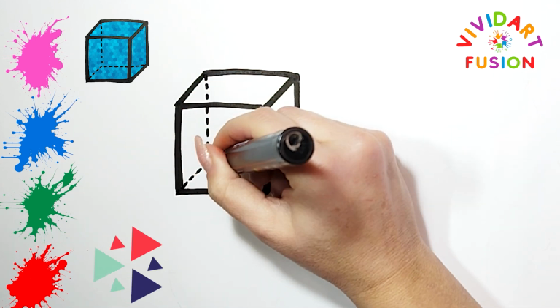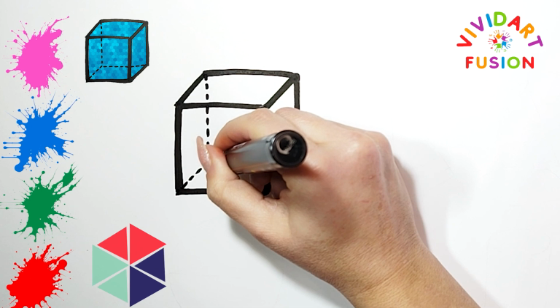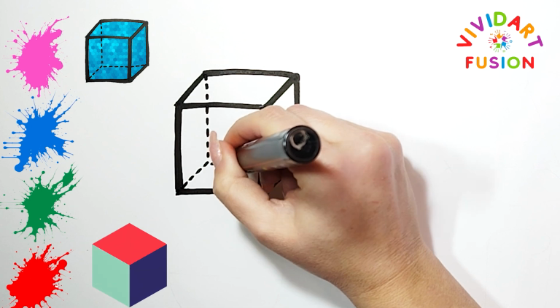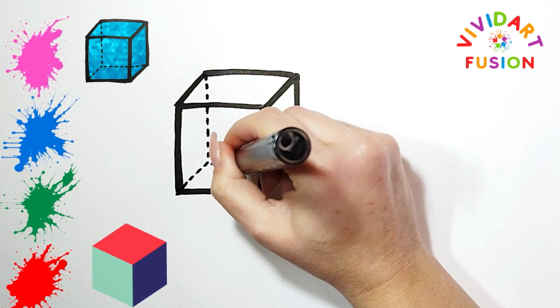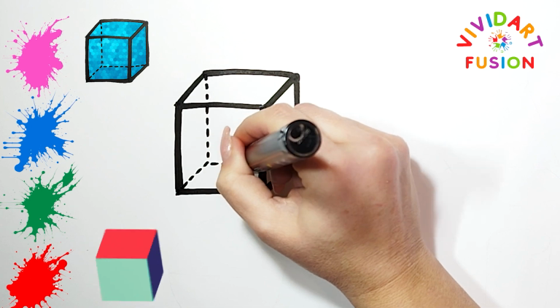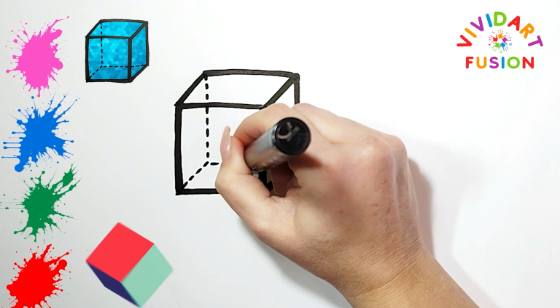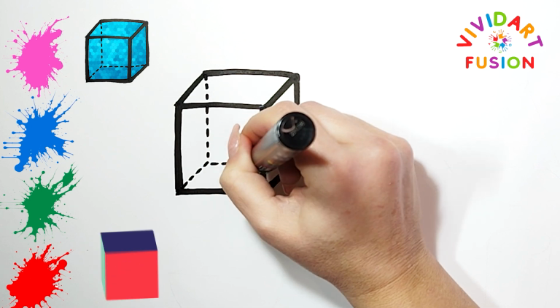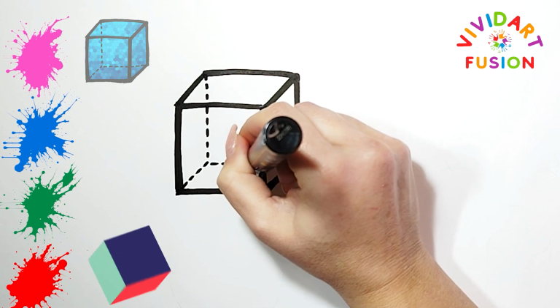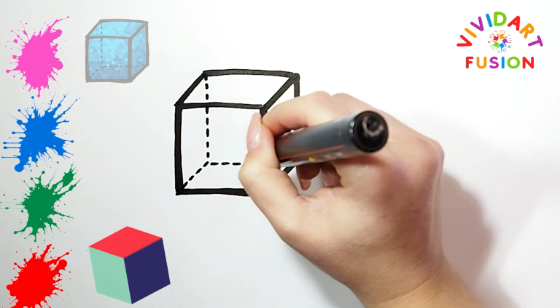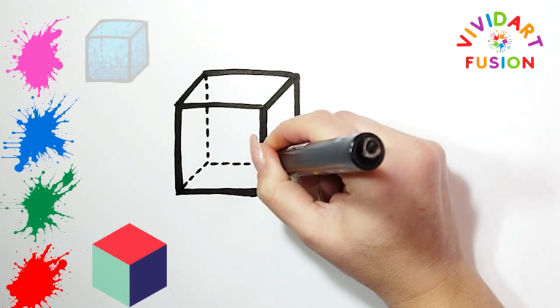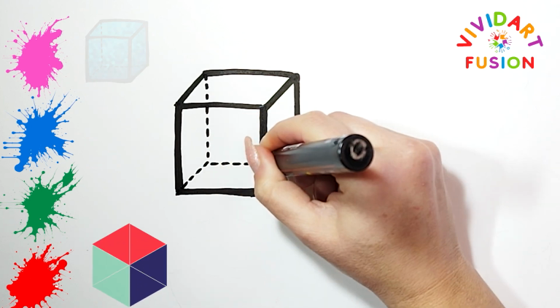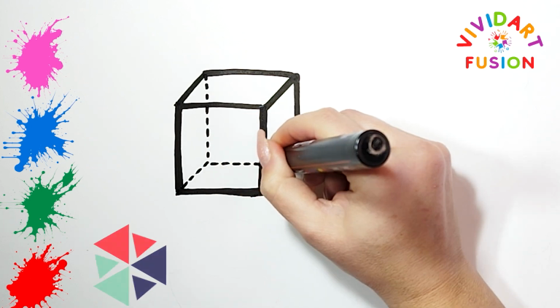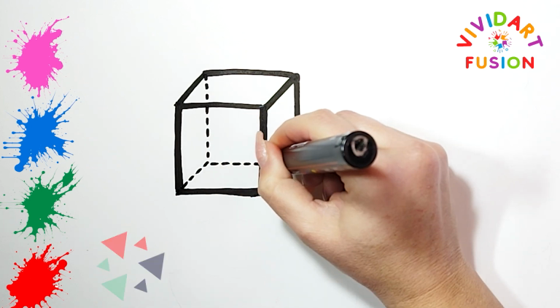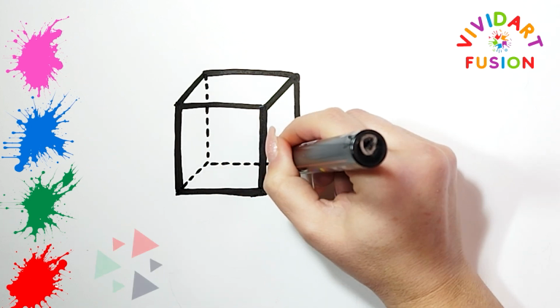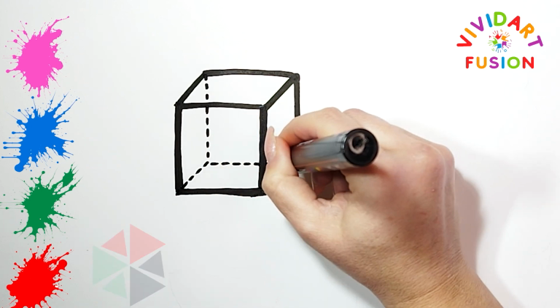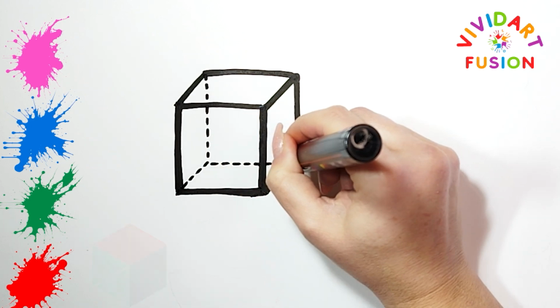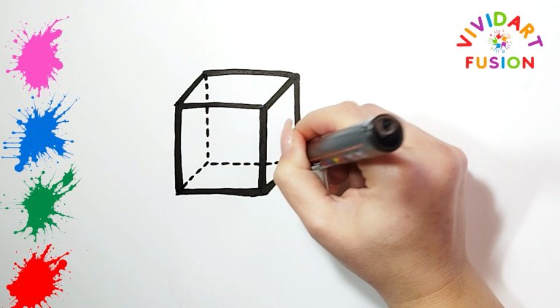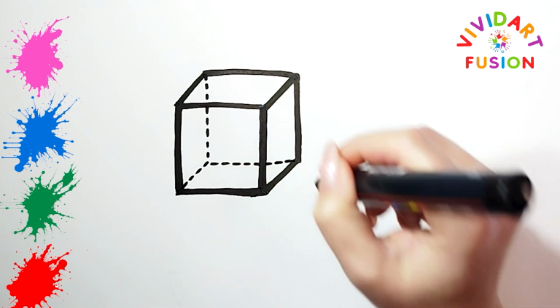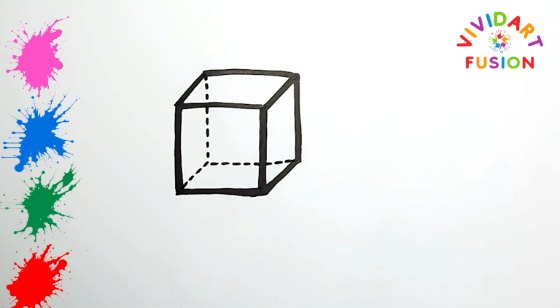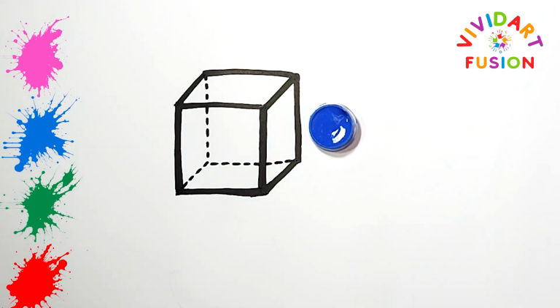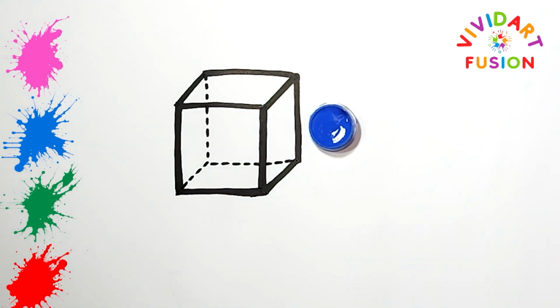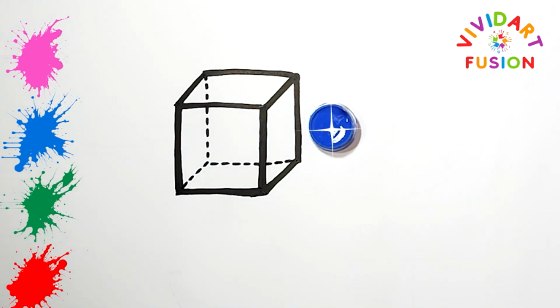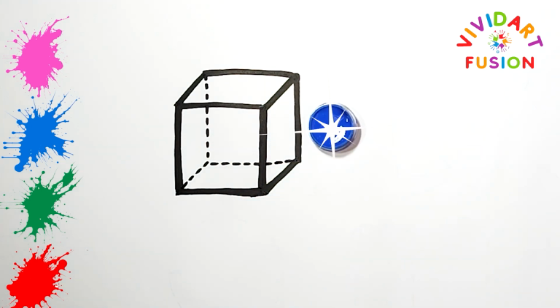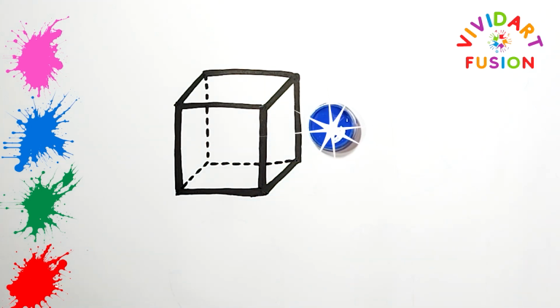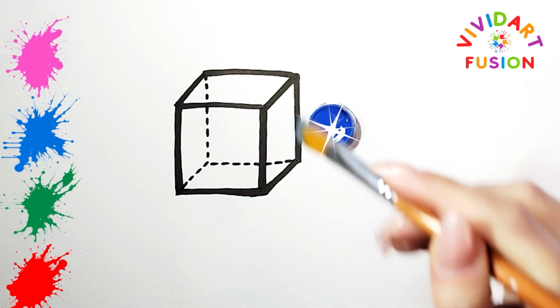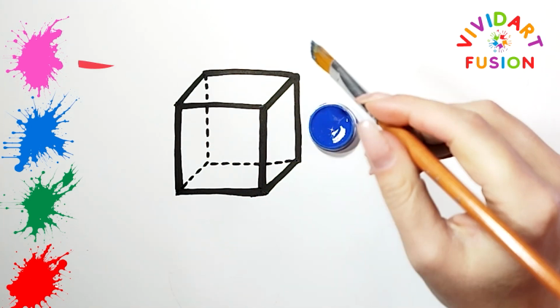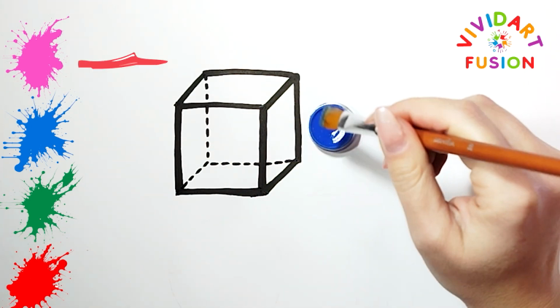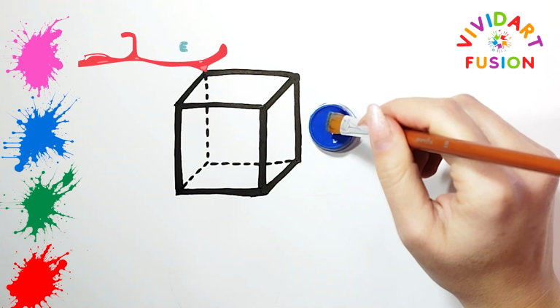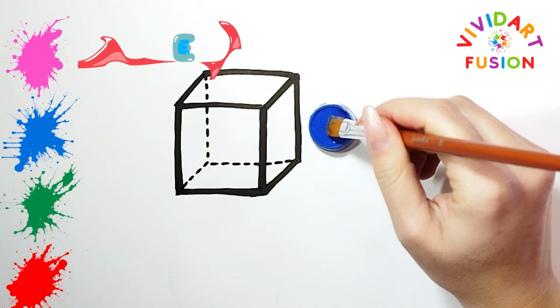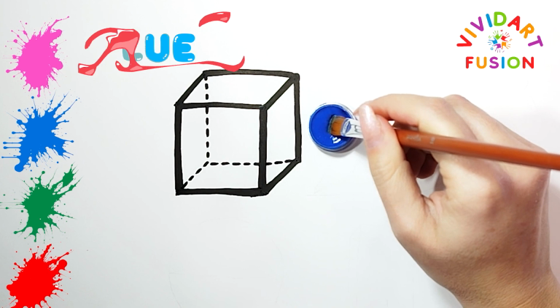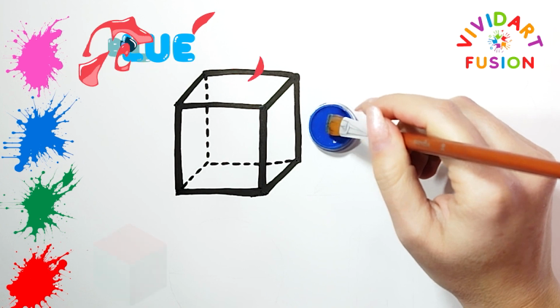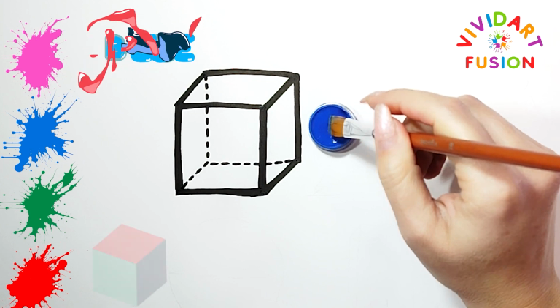We have drawn a cube perfectly, and now let's color it! We now use the color blue.